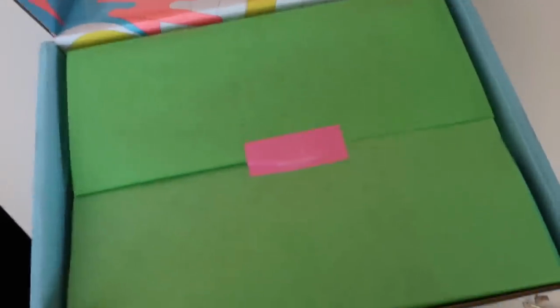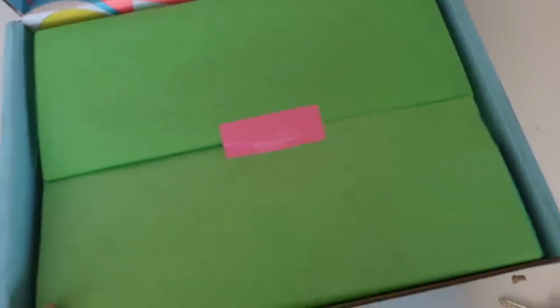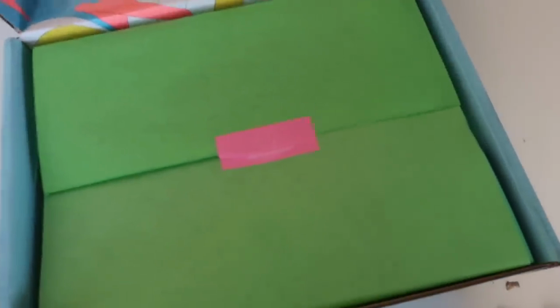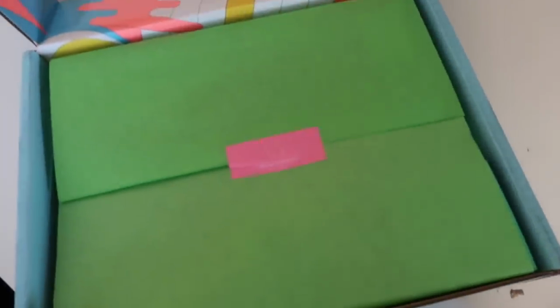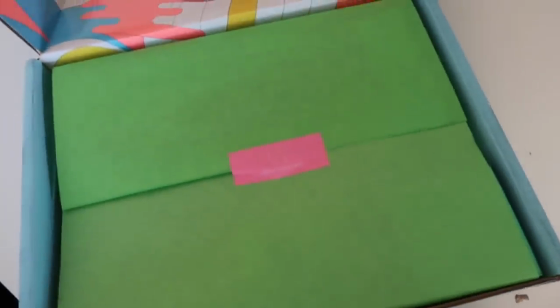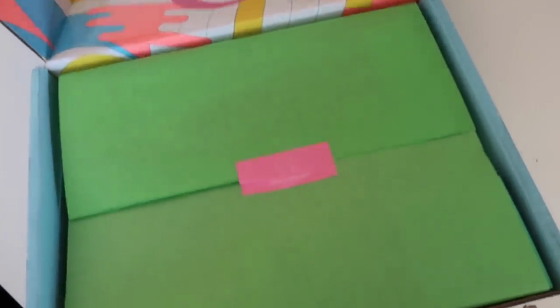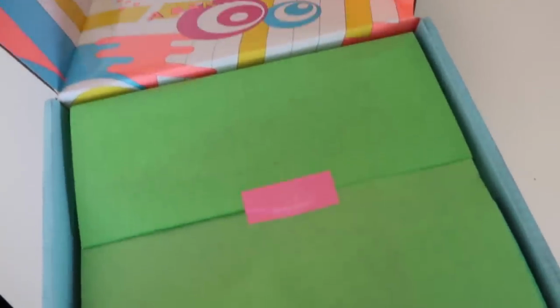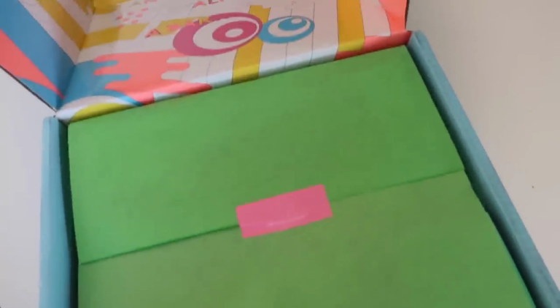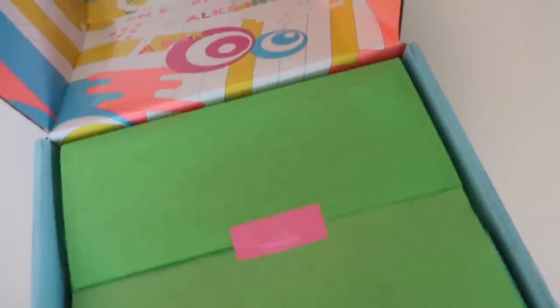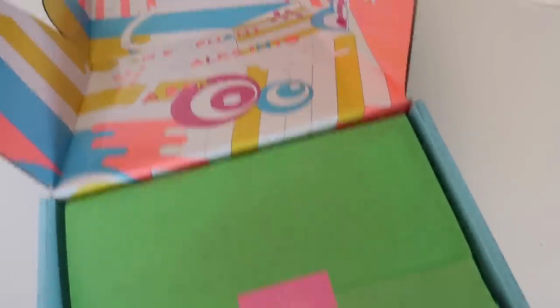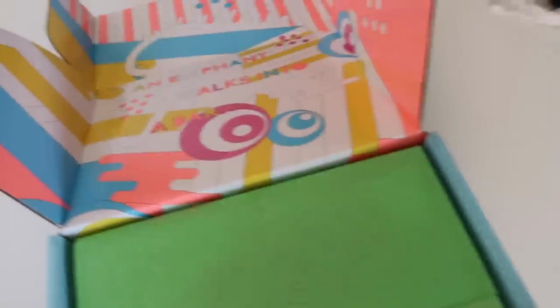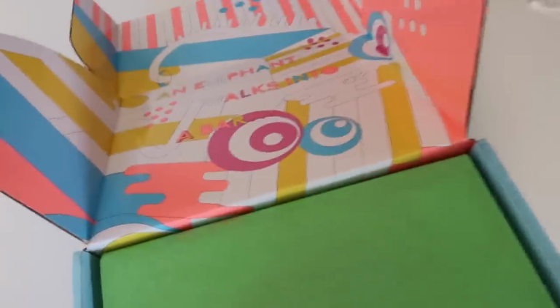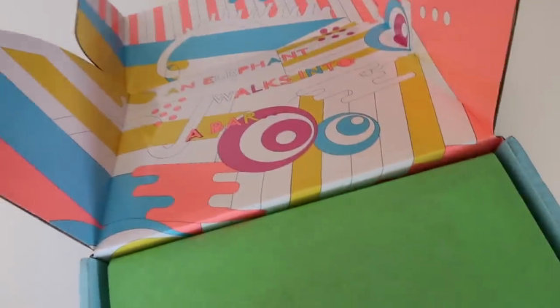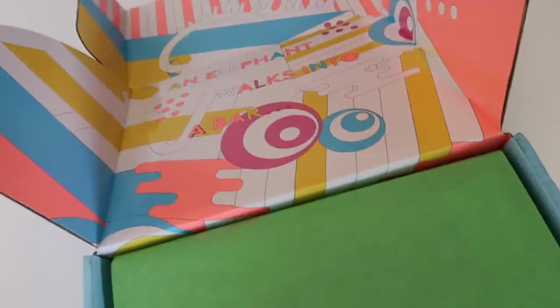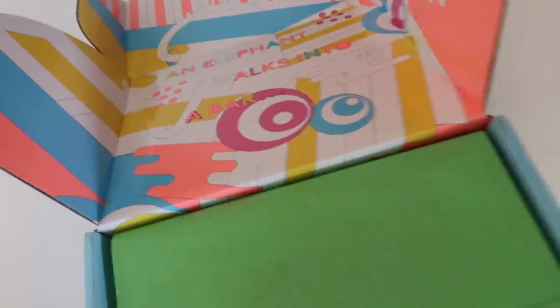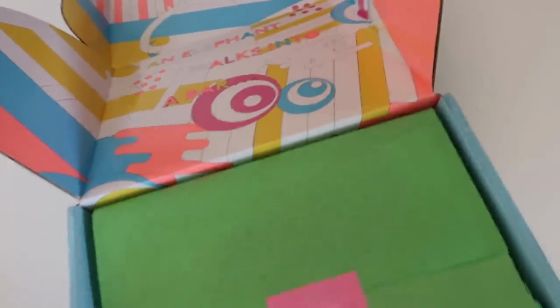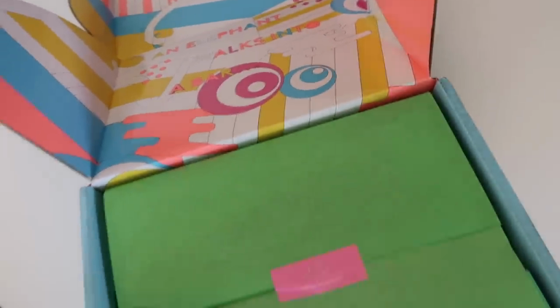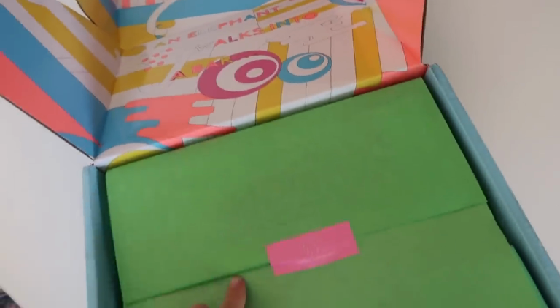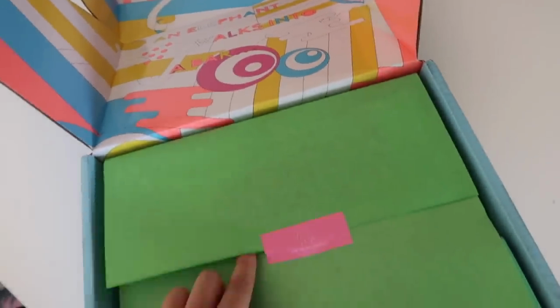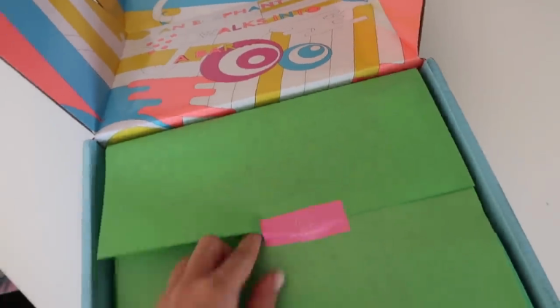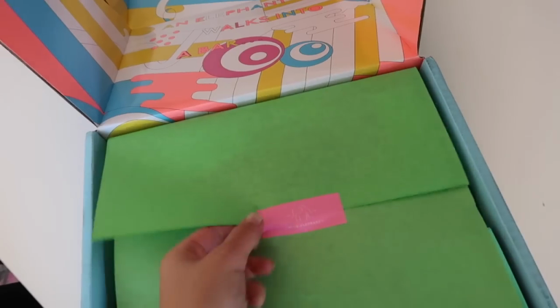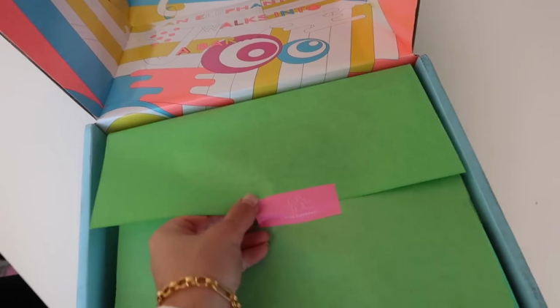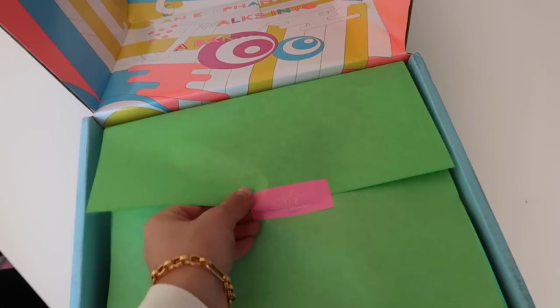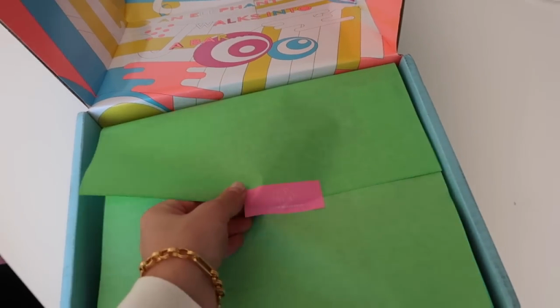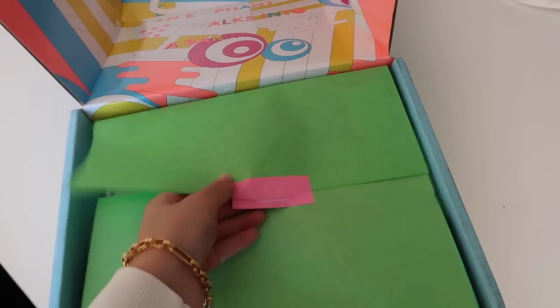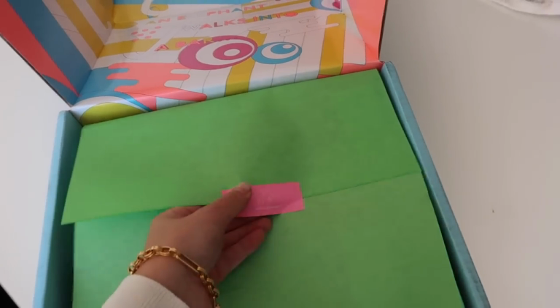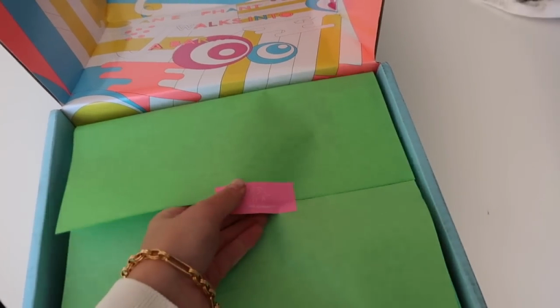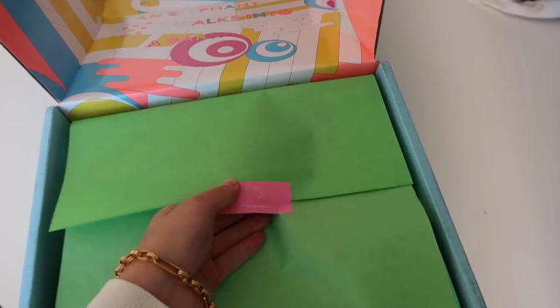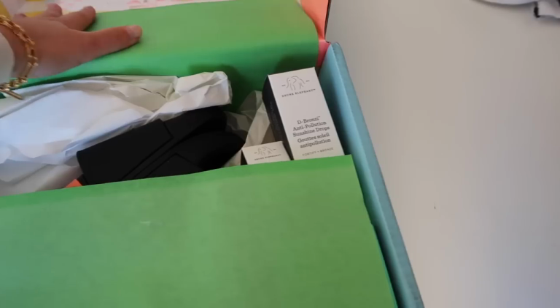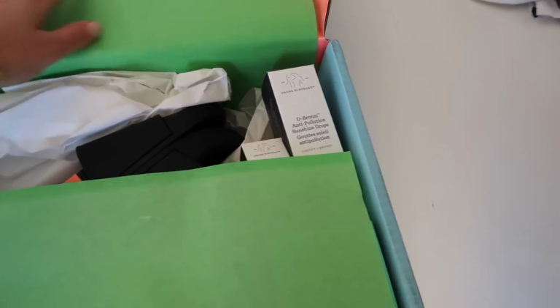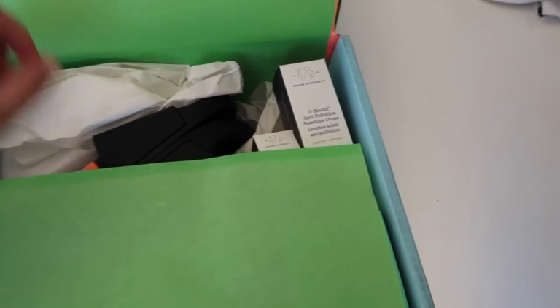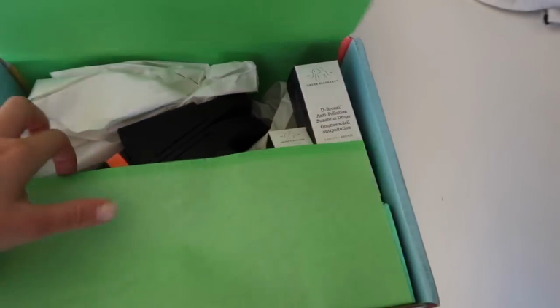I just had a really exciting delivery from Drunk Elephant so I'm going to open it with you guys.